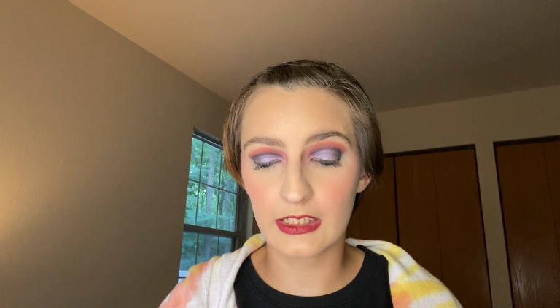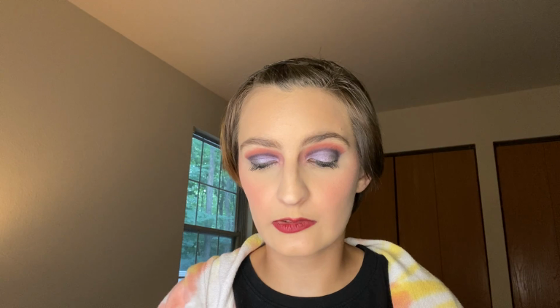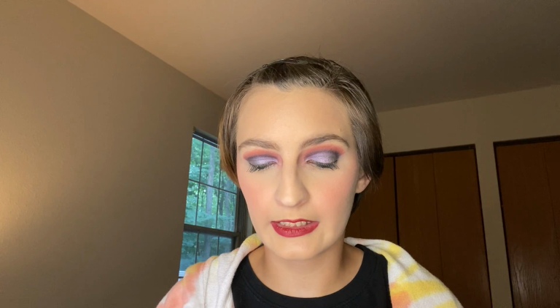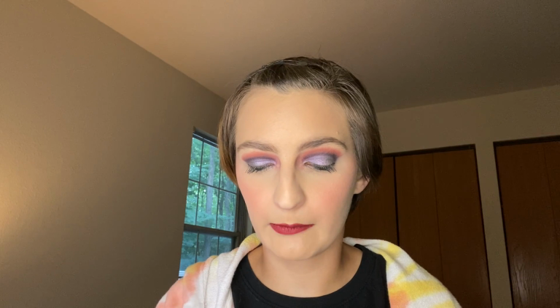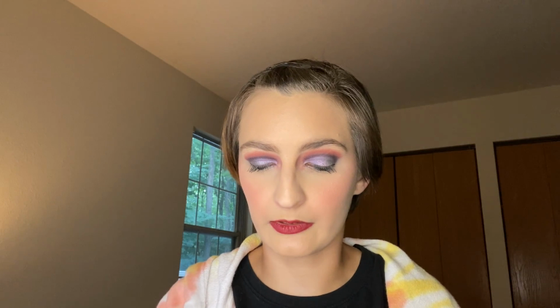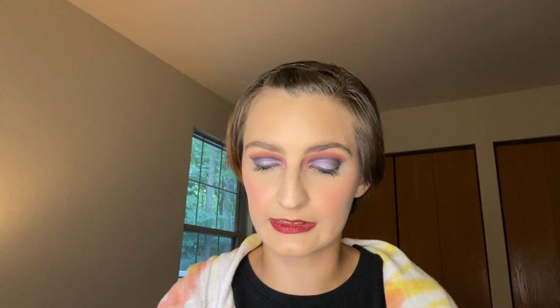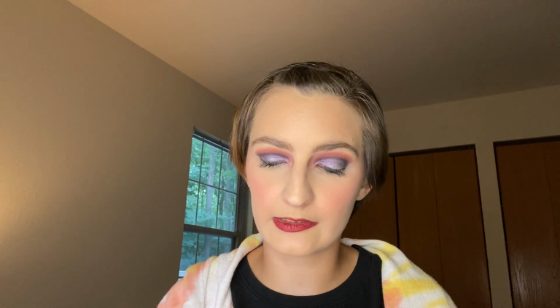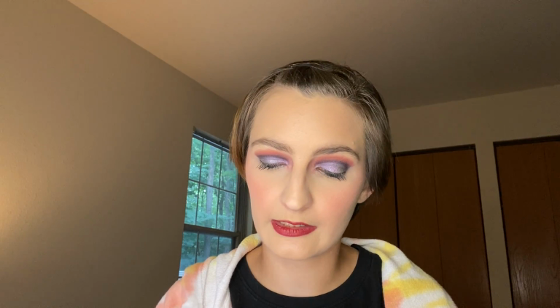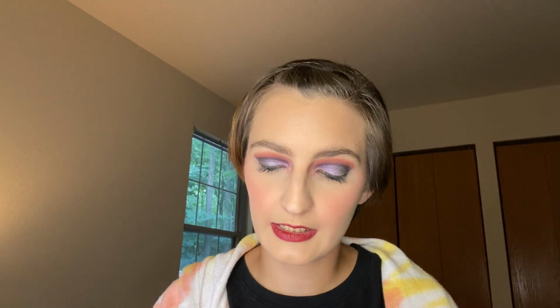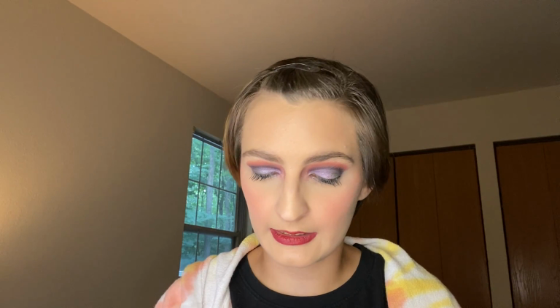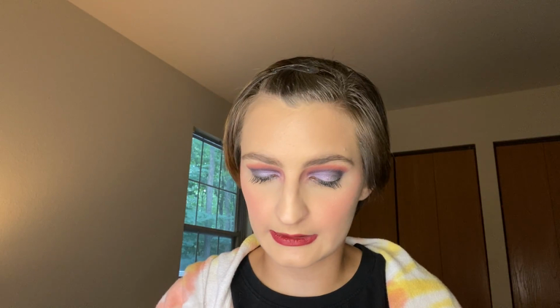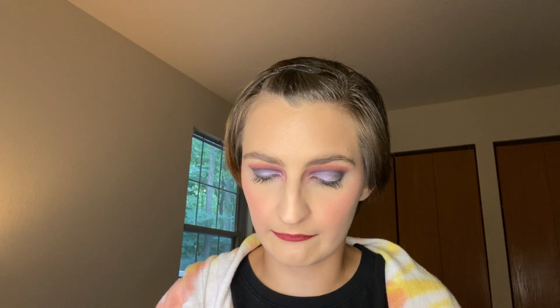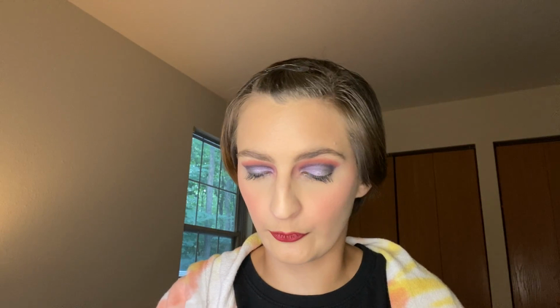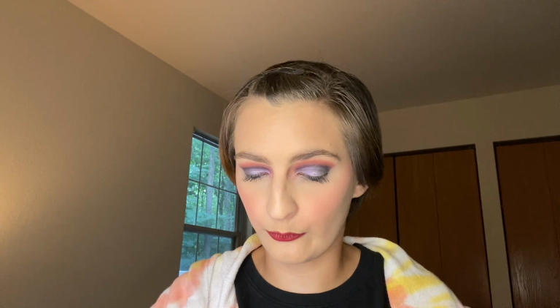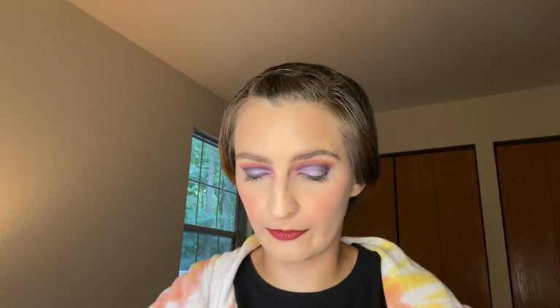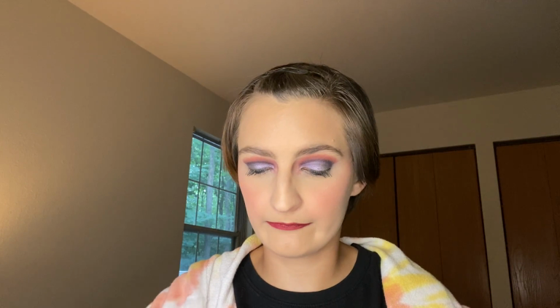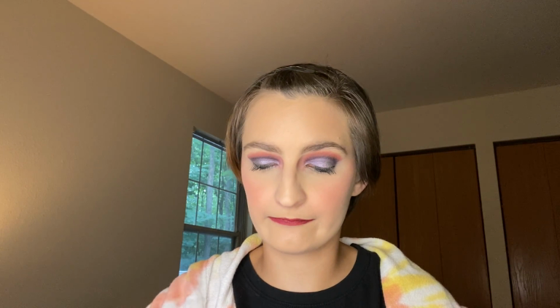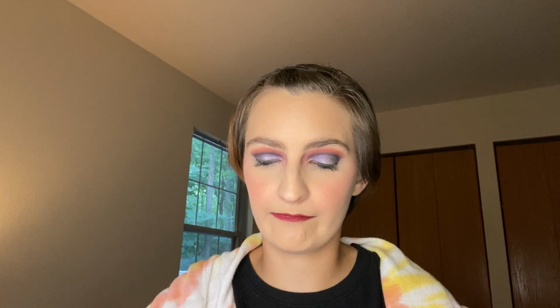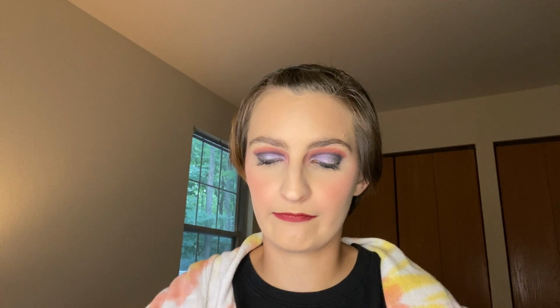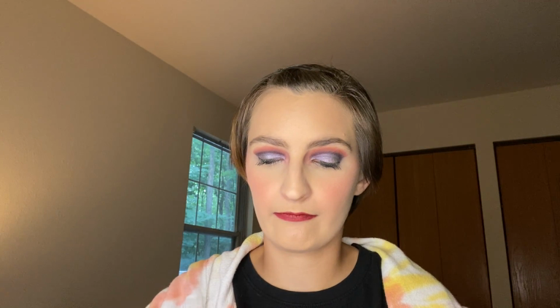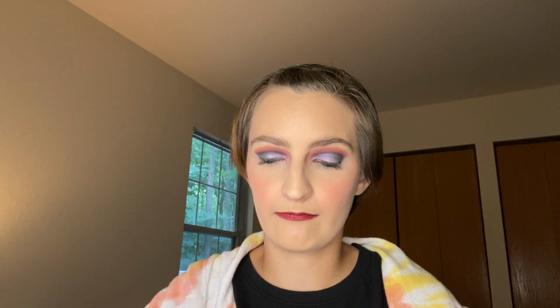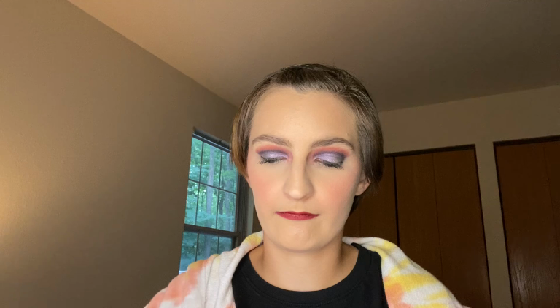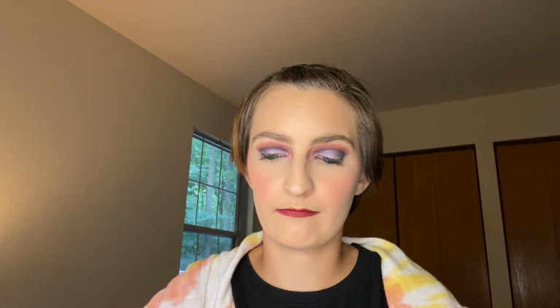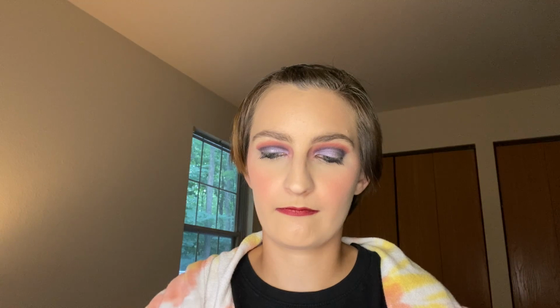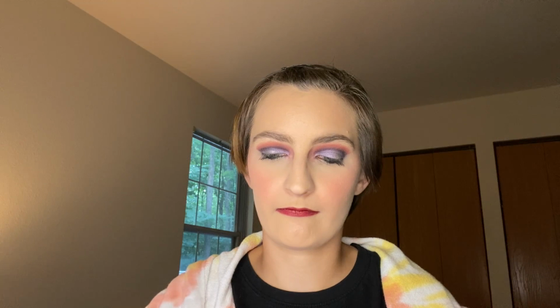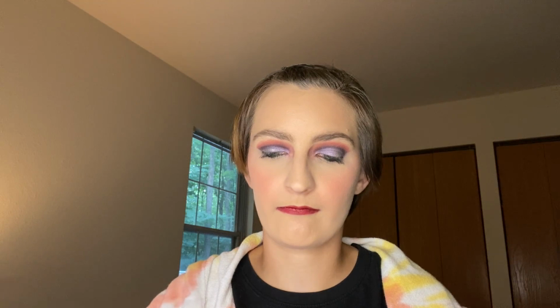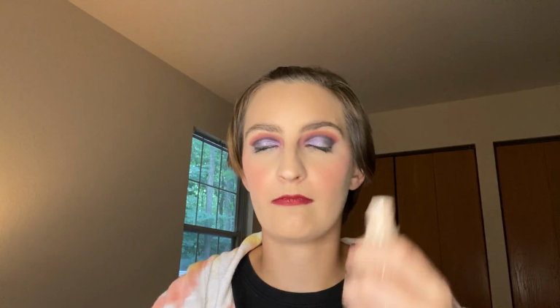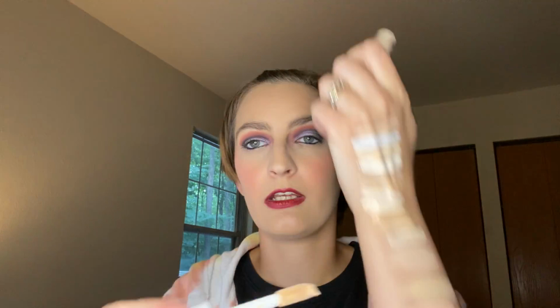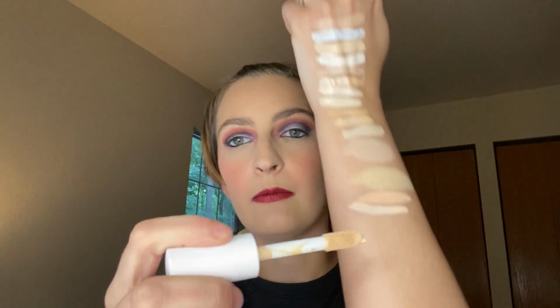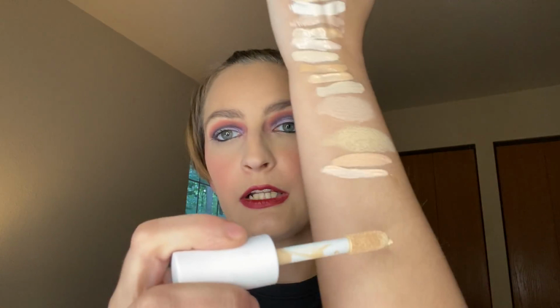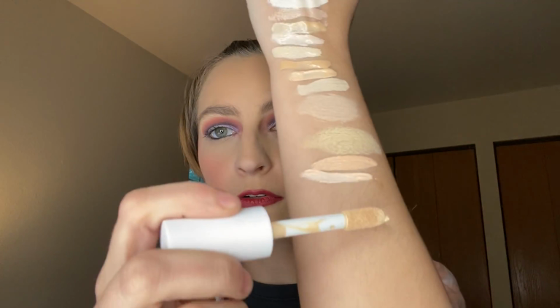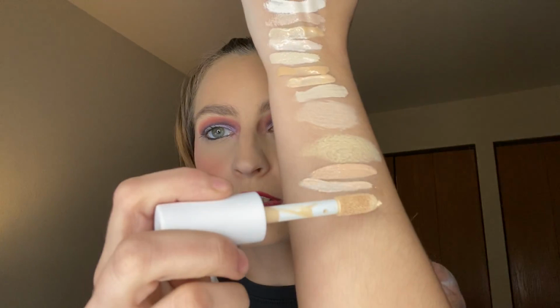Elf Hydrating Camo Concealer in the shade Fair Warm — big doe foot applicator.